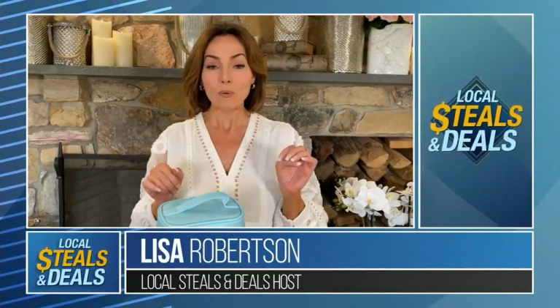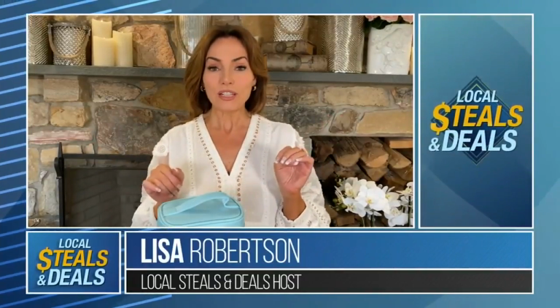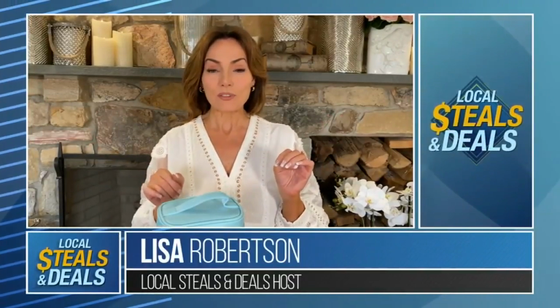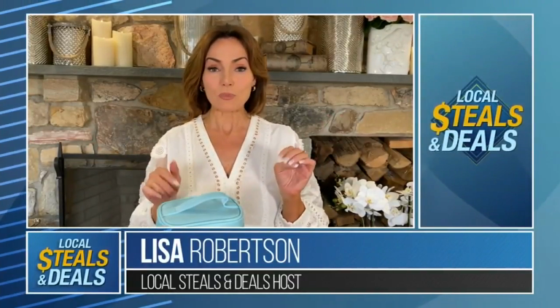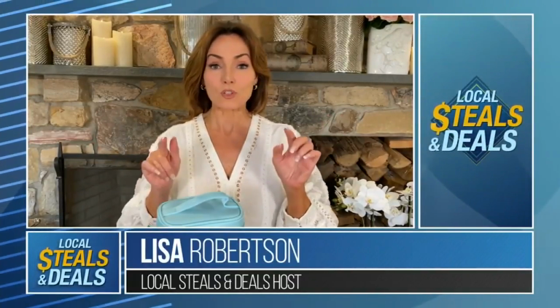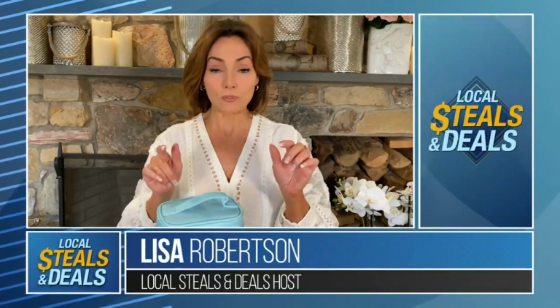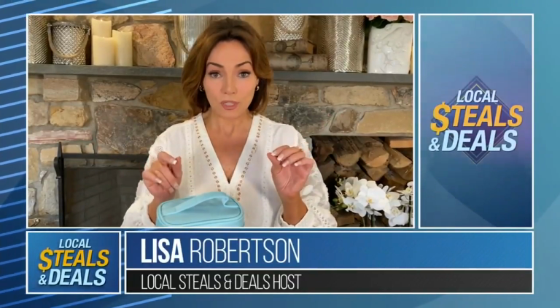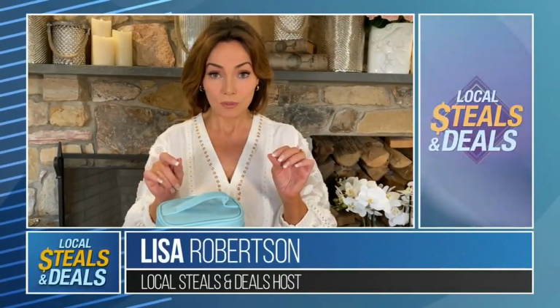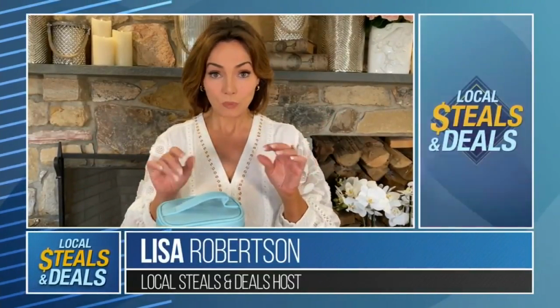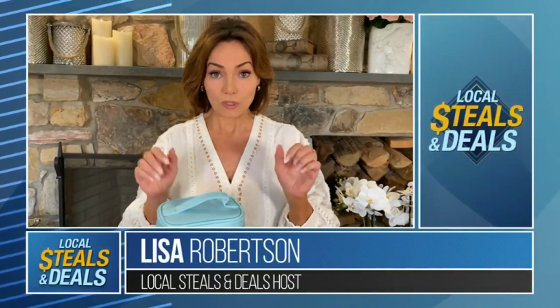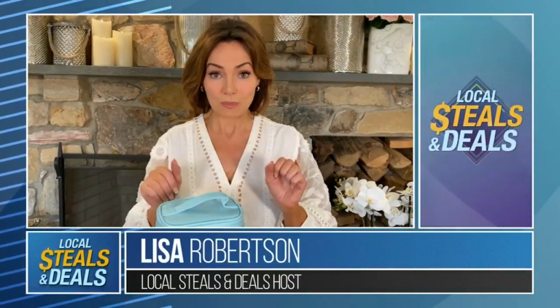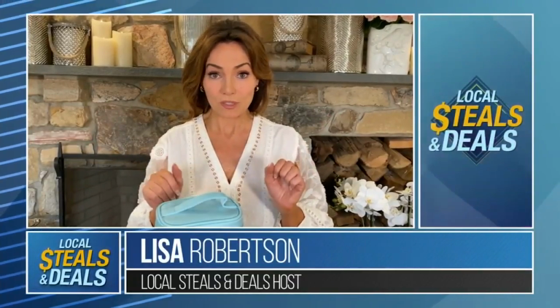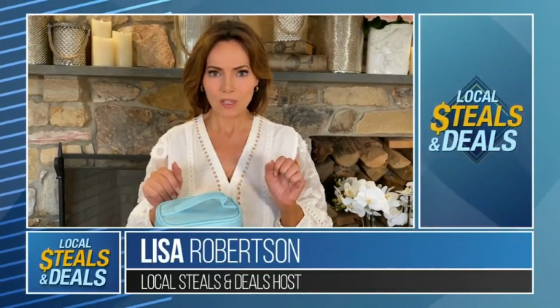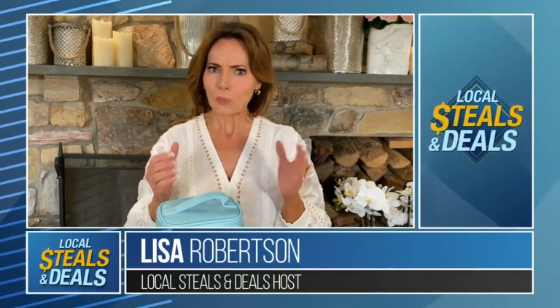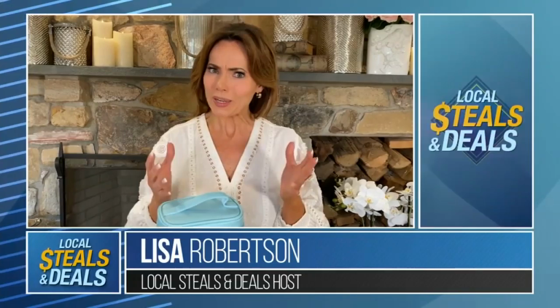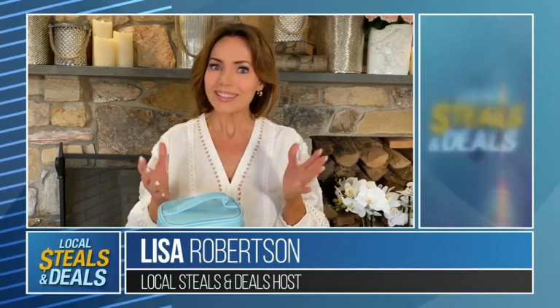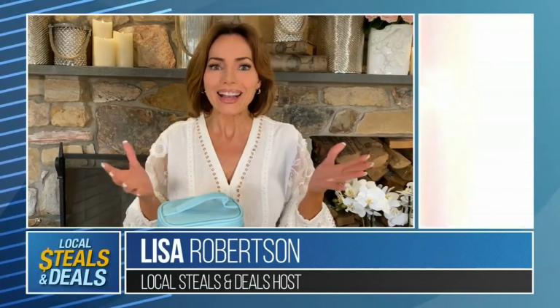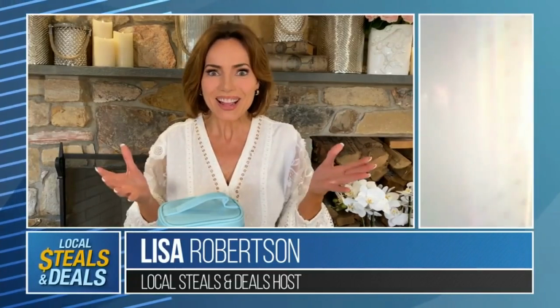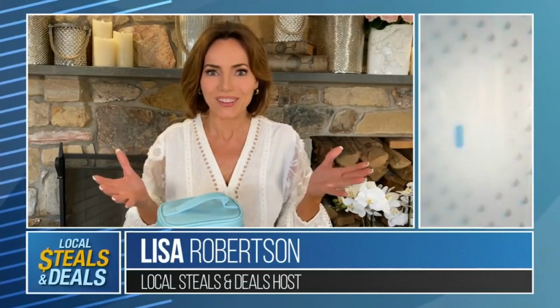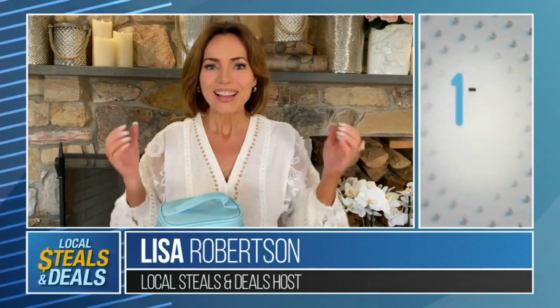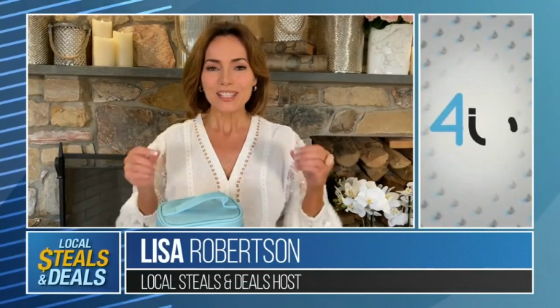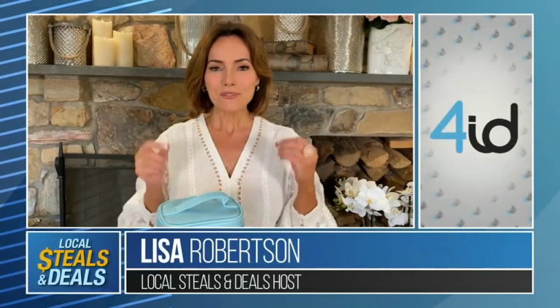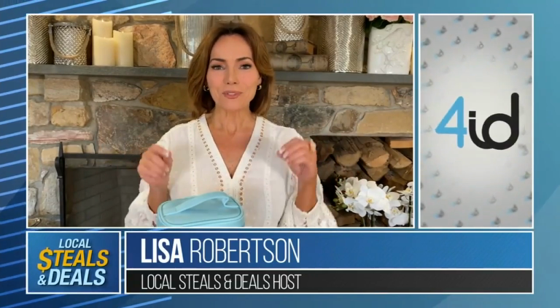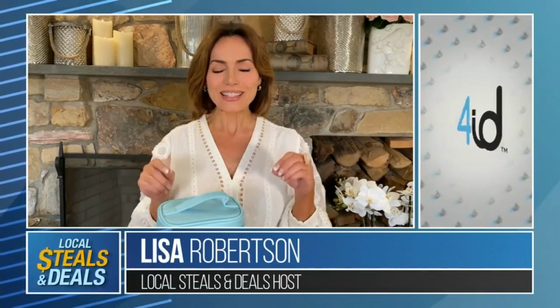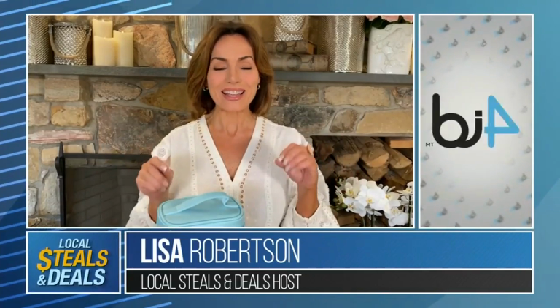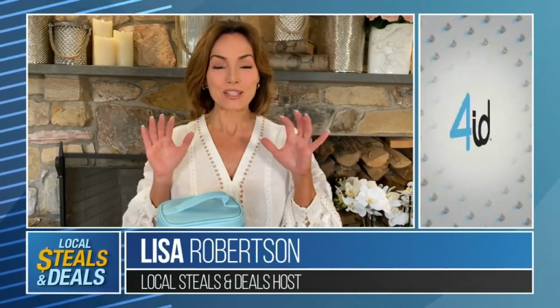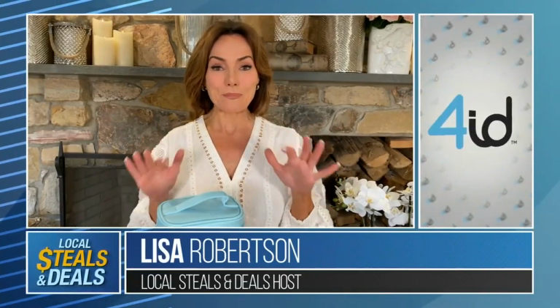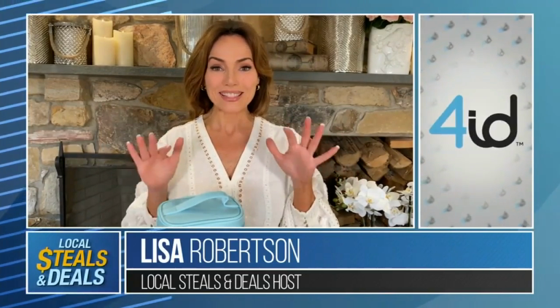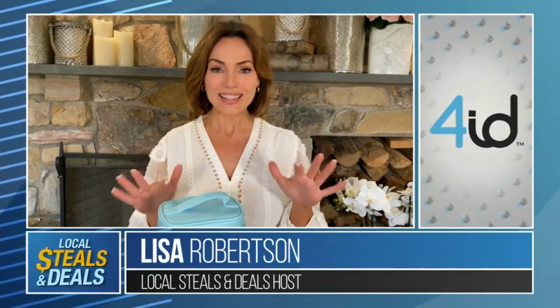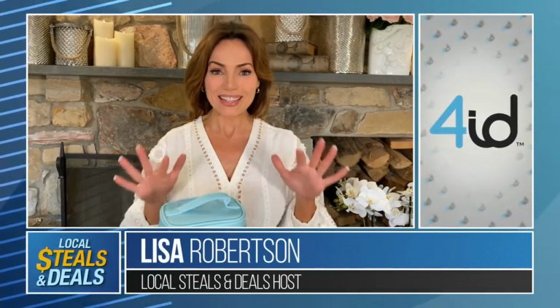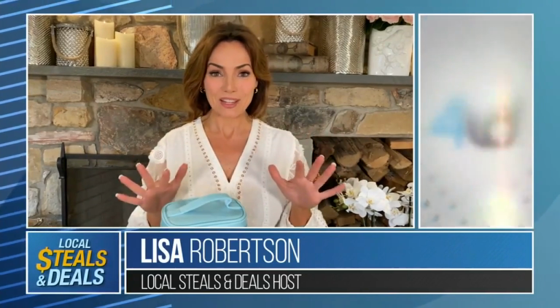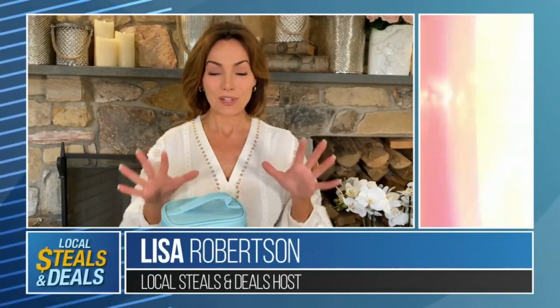How would you like to have something do it for you with no chemicals? What? I know — this is from 4ID and it's the best idea ever.